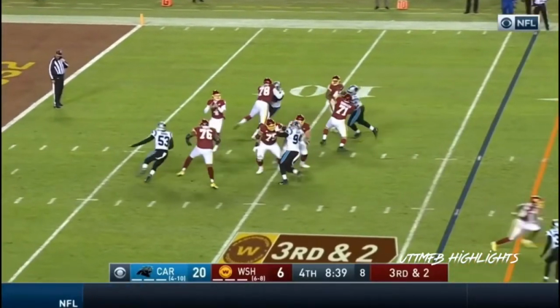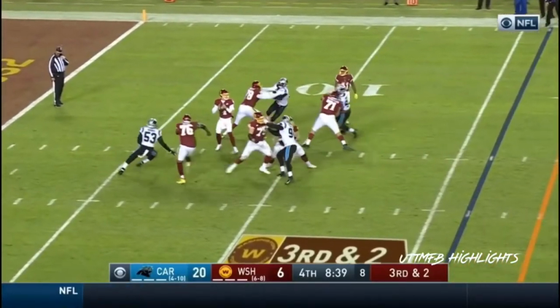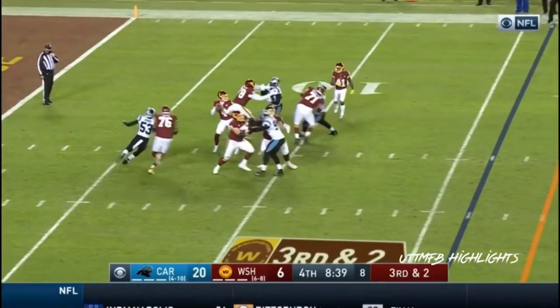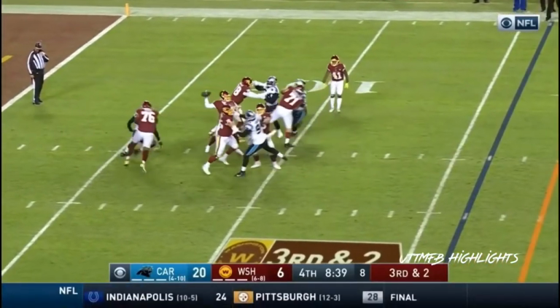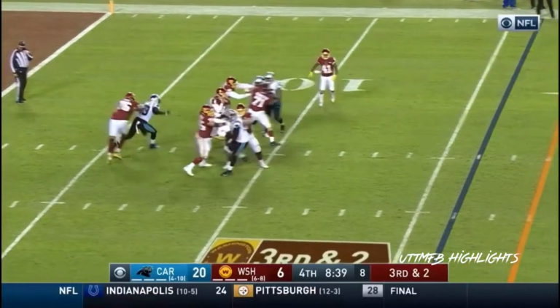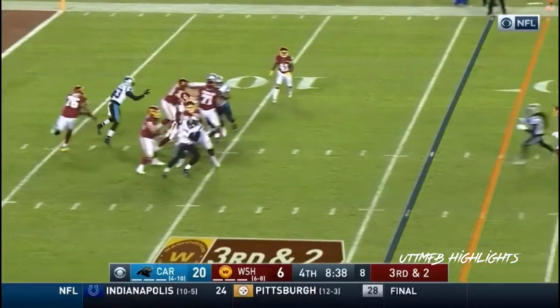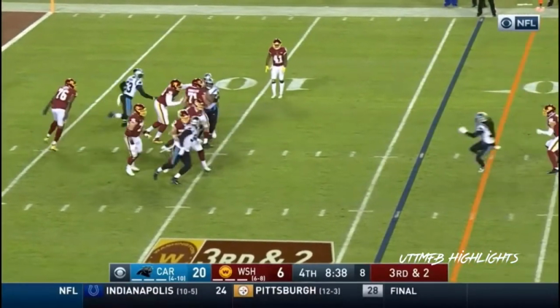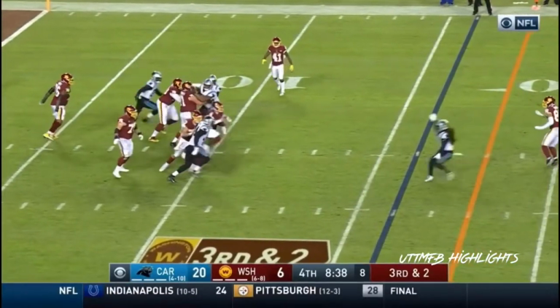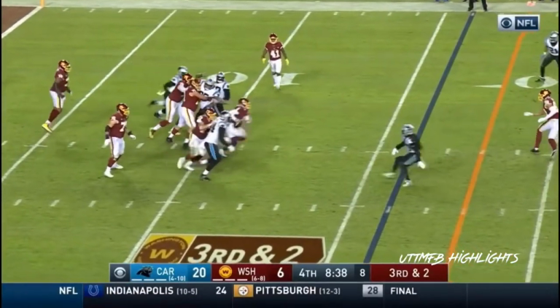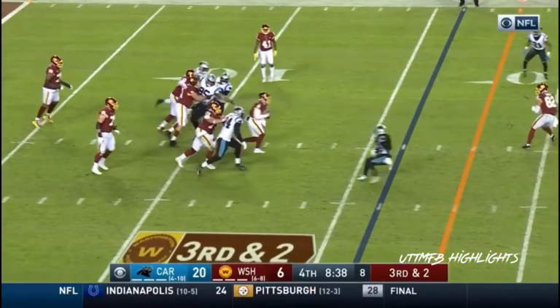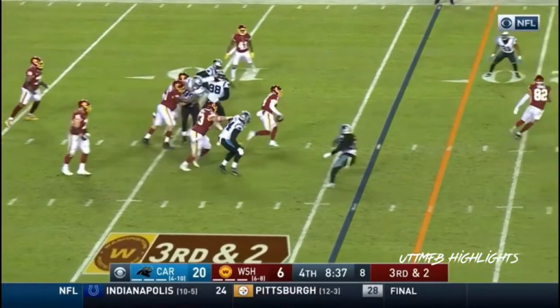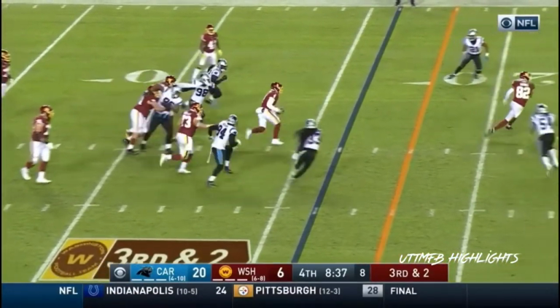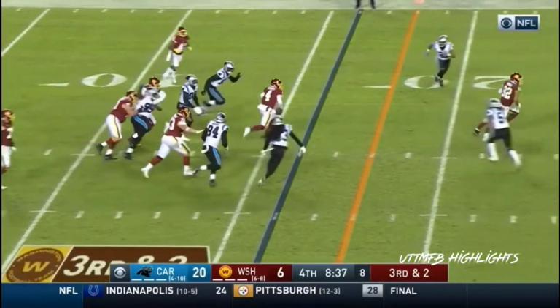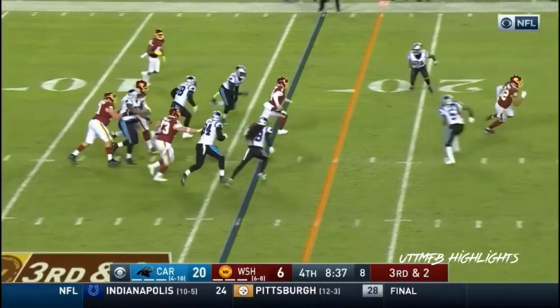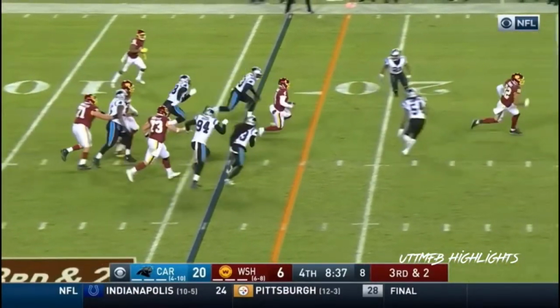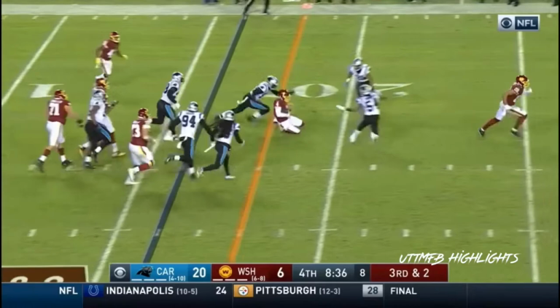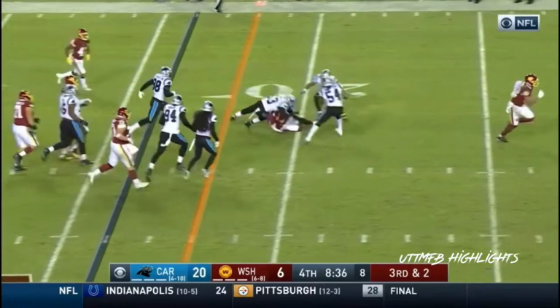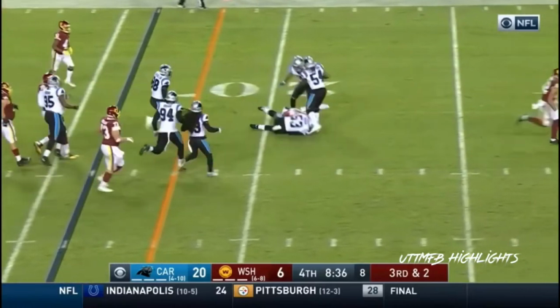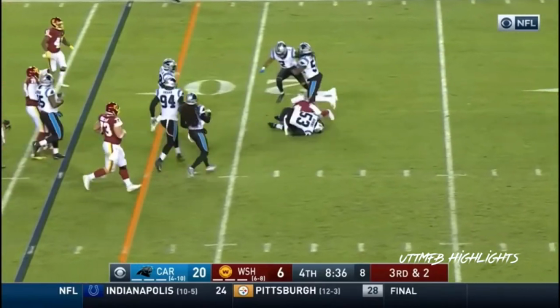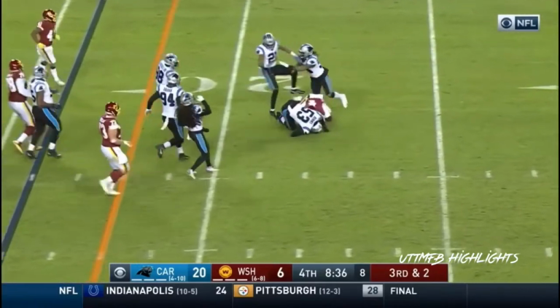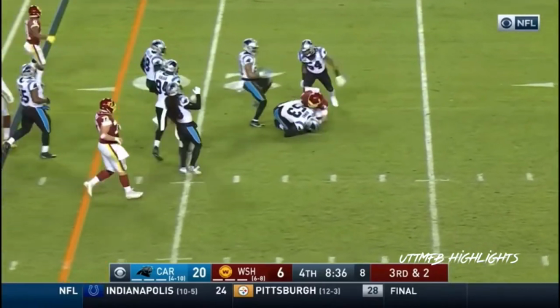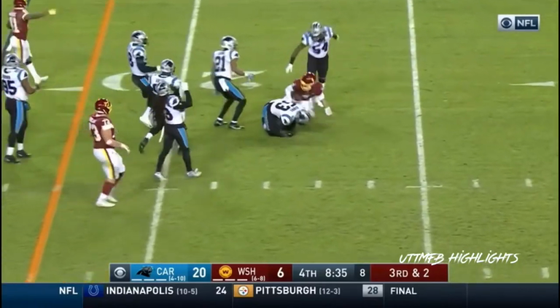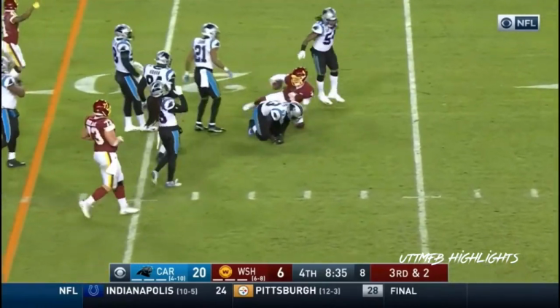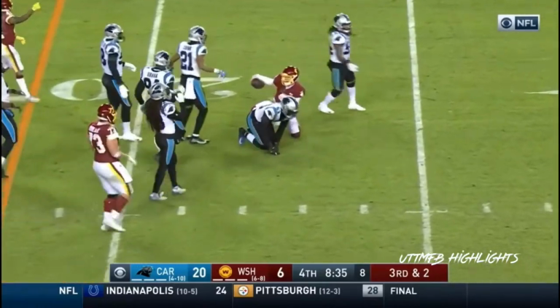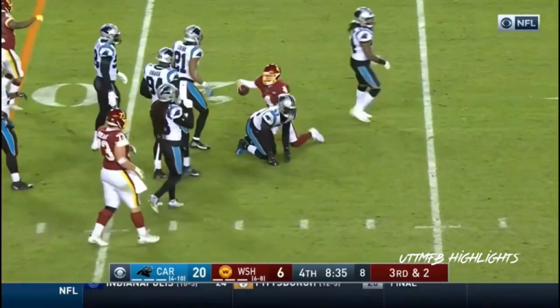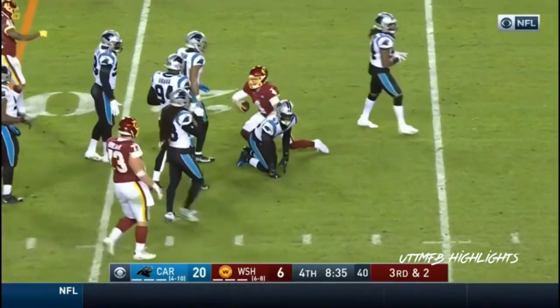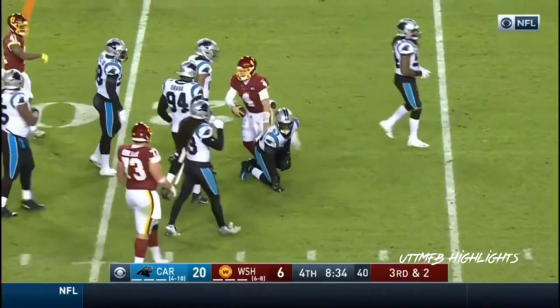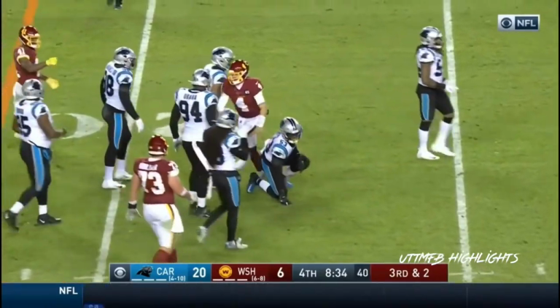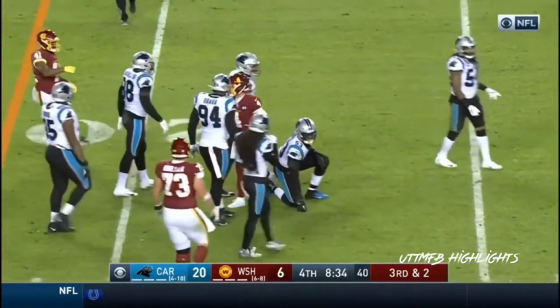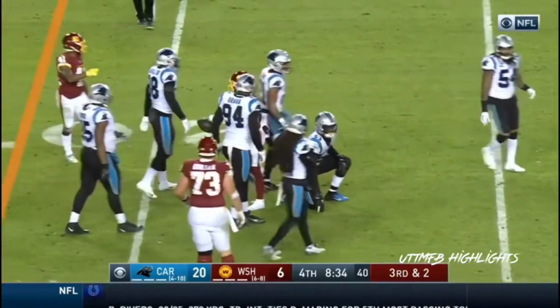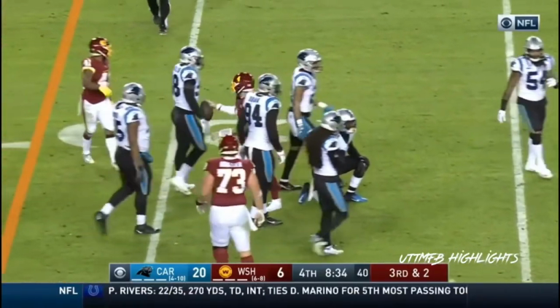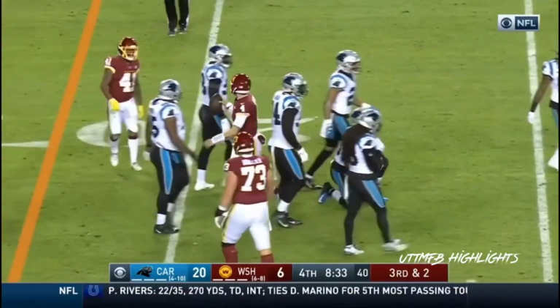Third and two. Heineke will run for the first down. A slide.